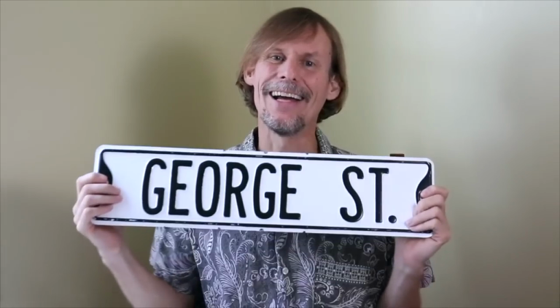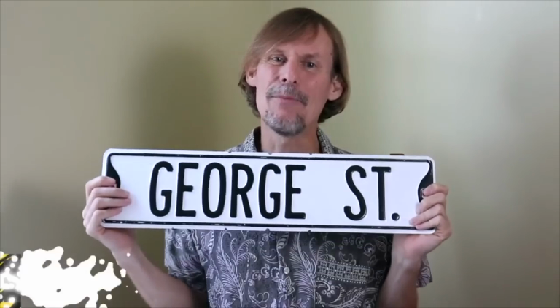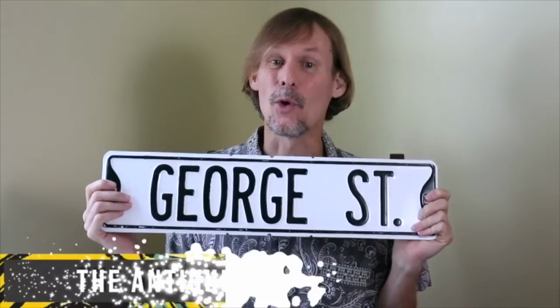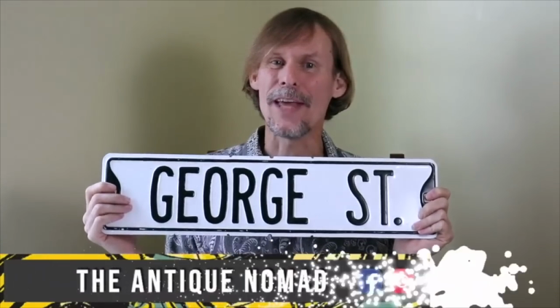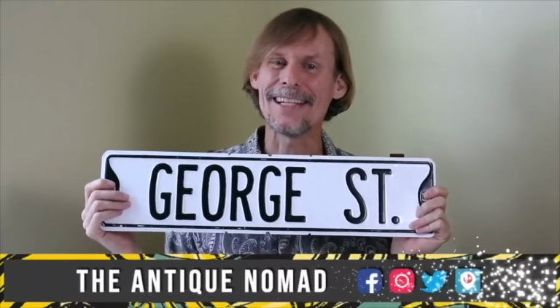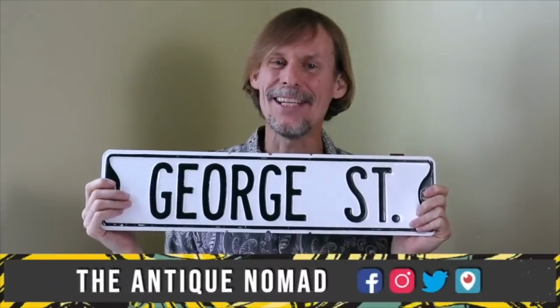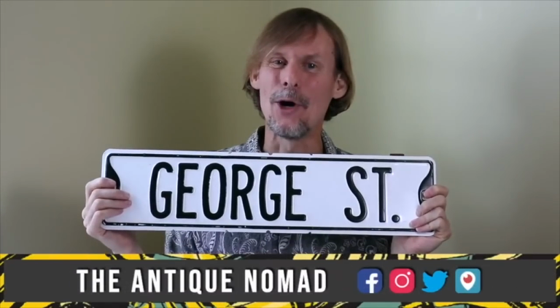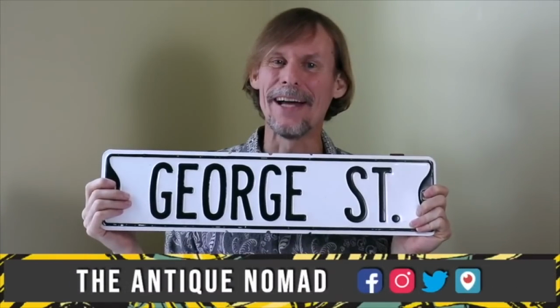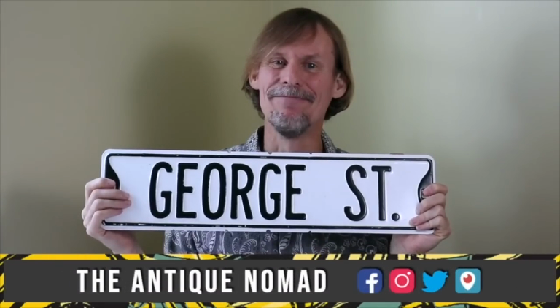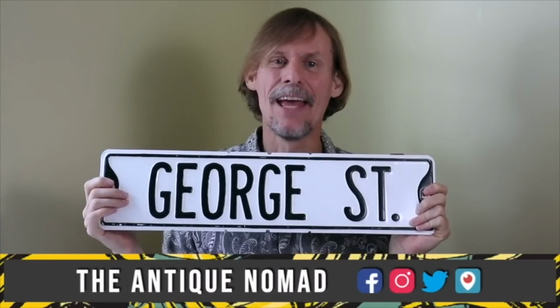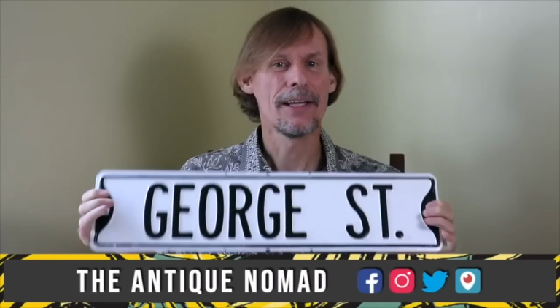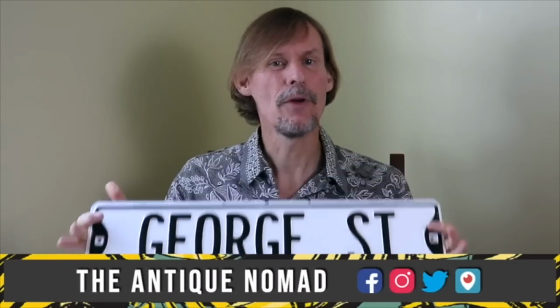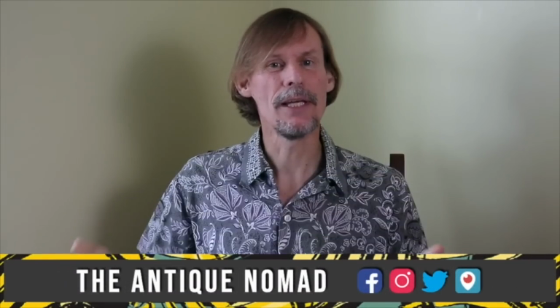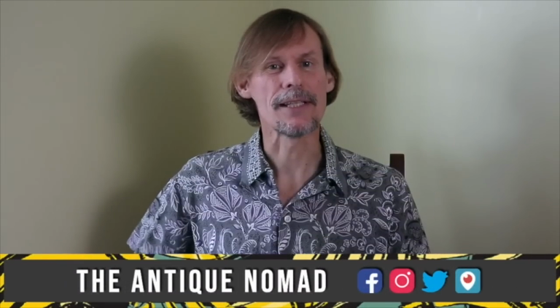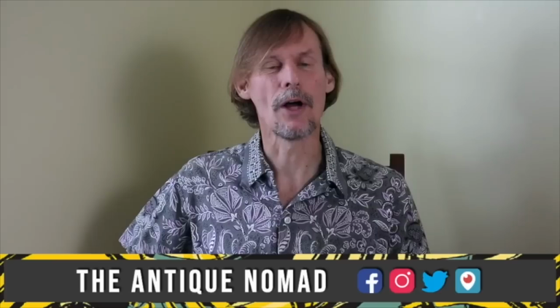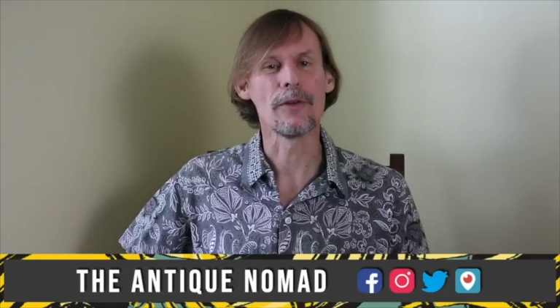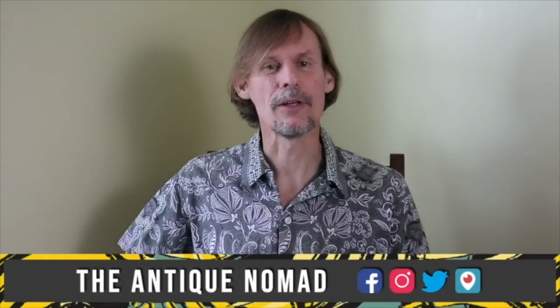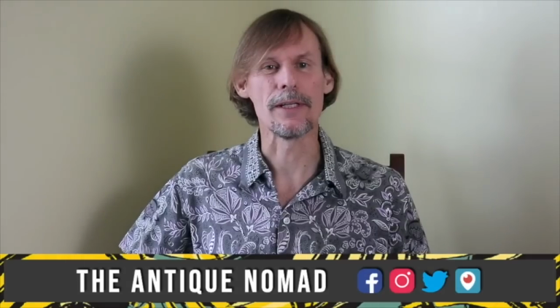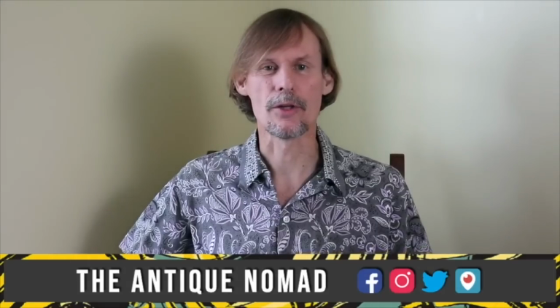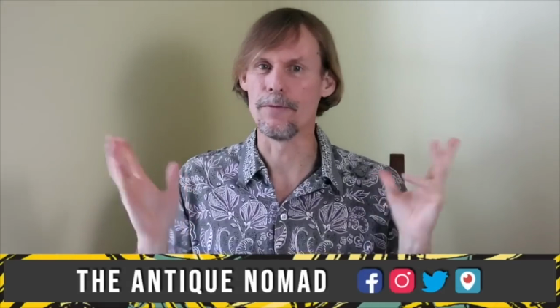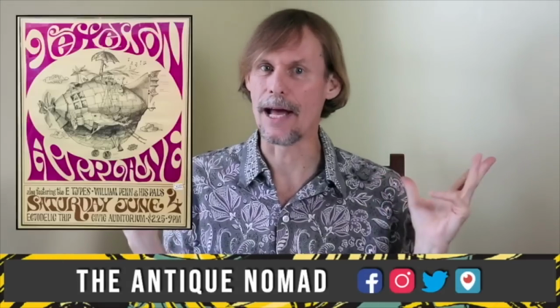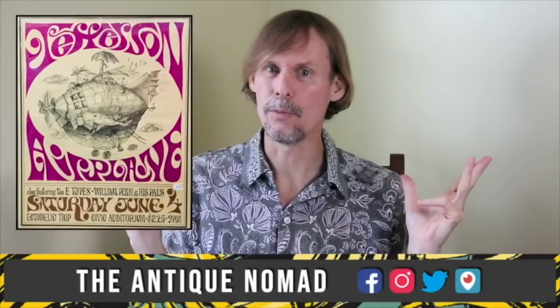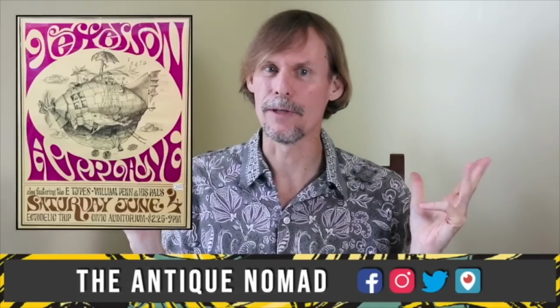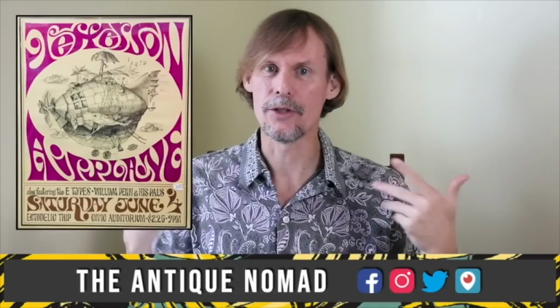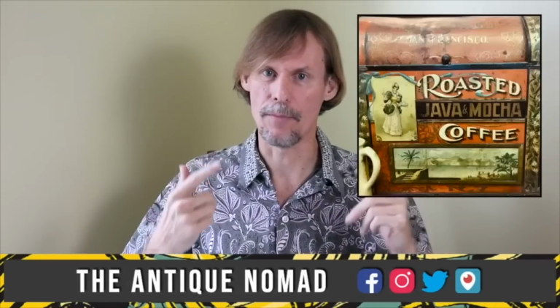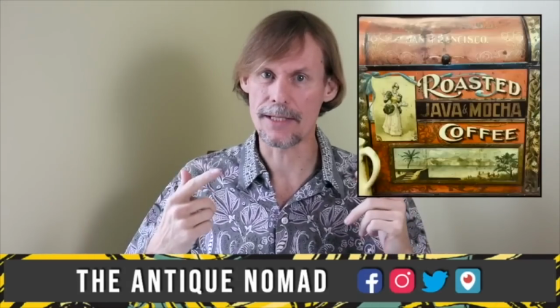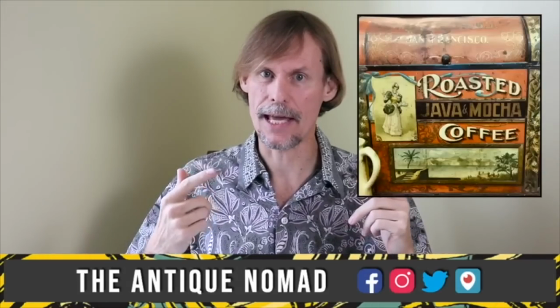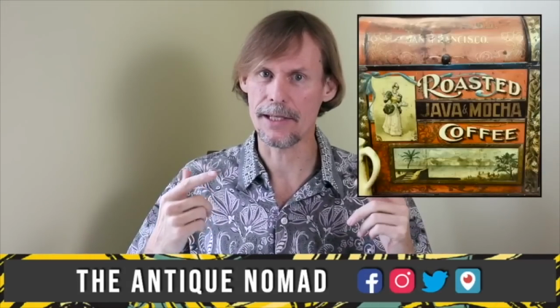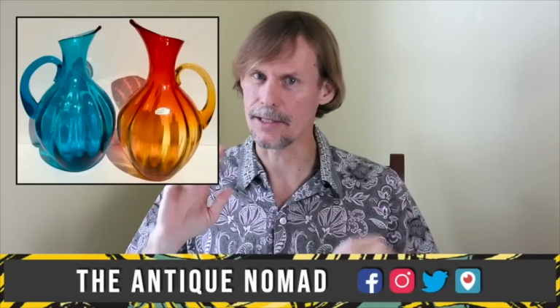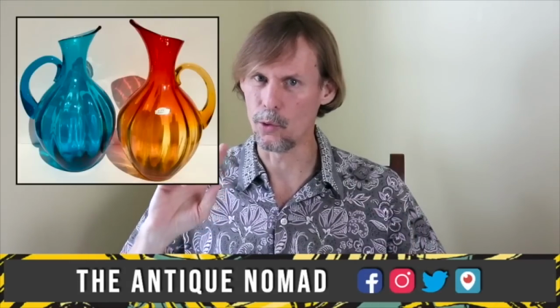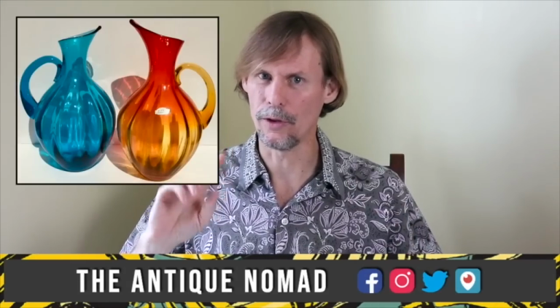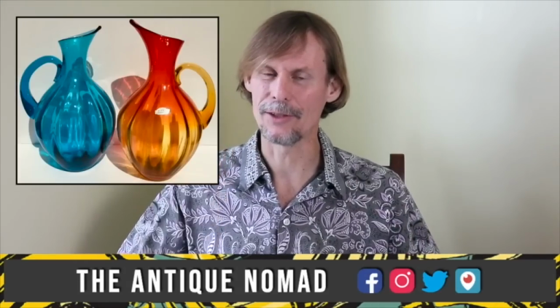I'm George the Antique Nomad. Come with me as I wander the country in search of valuable vintage, amazing antiques, and cool collectibles.